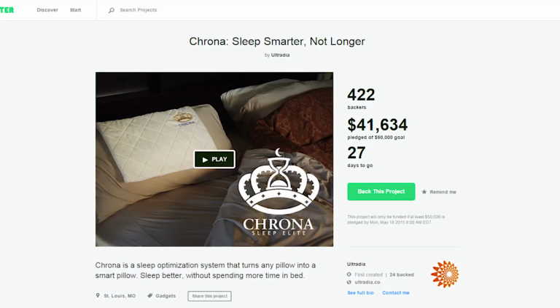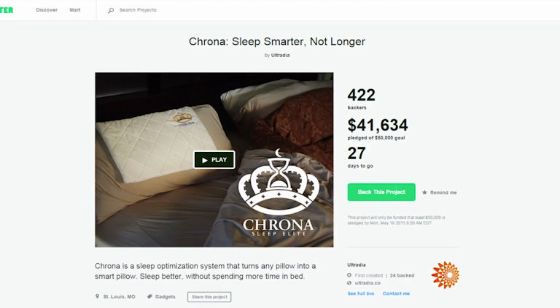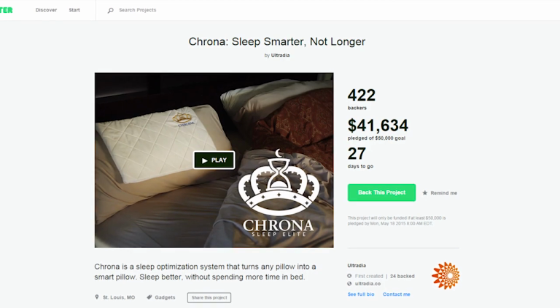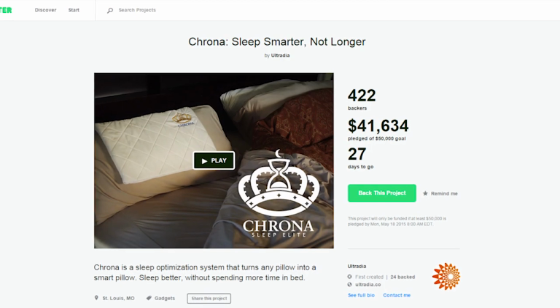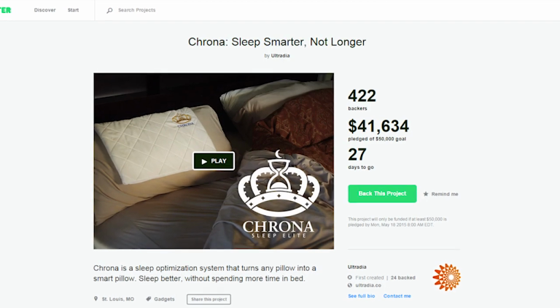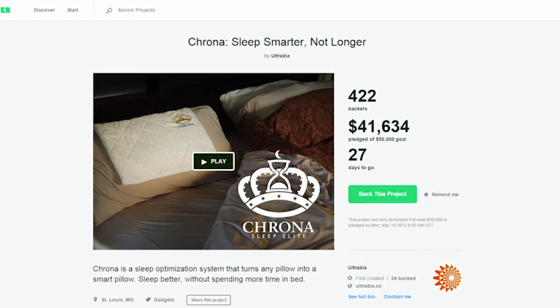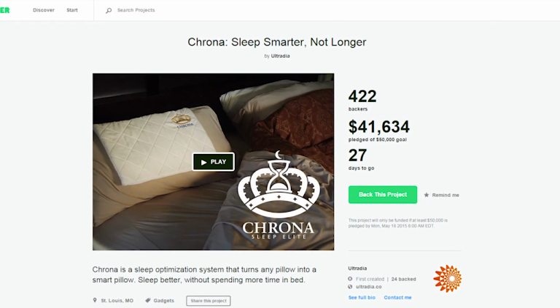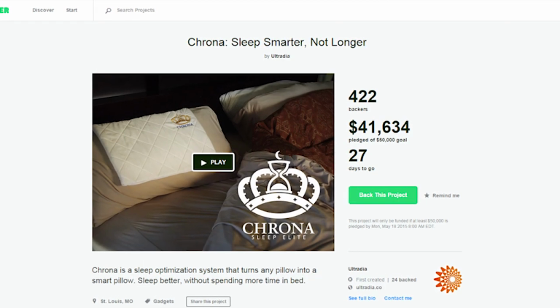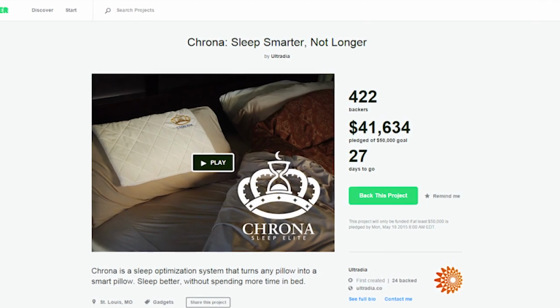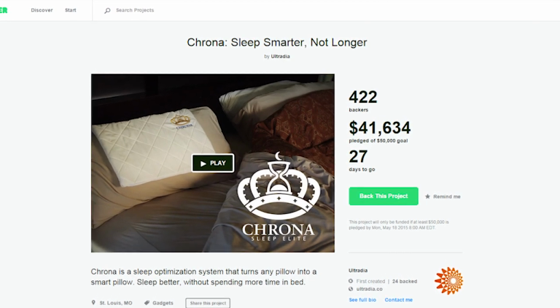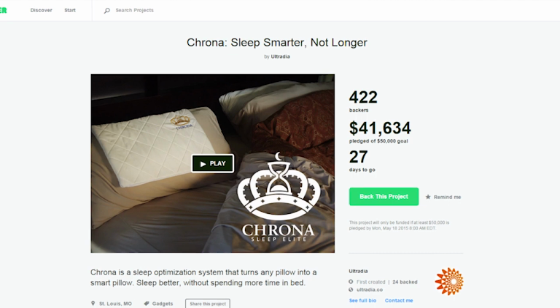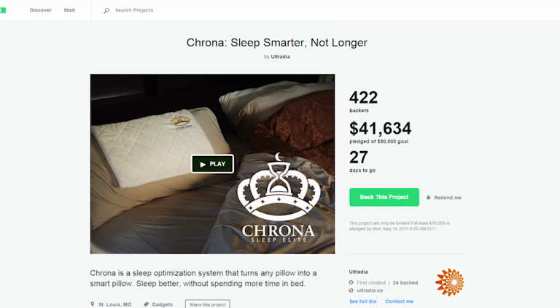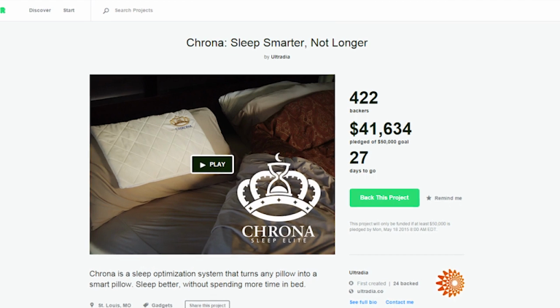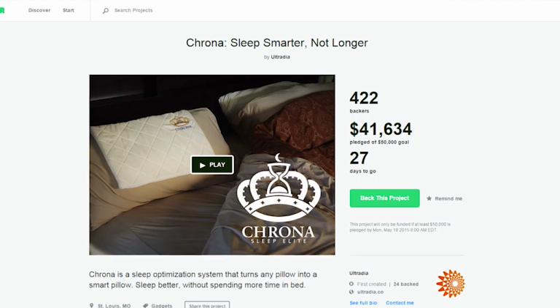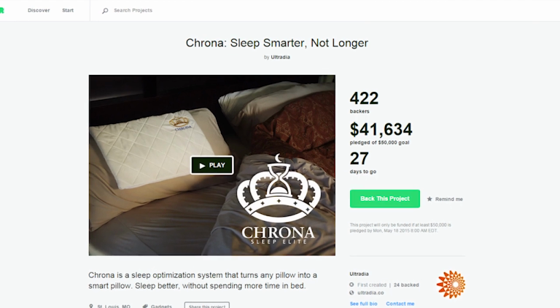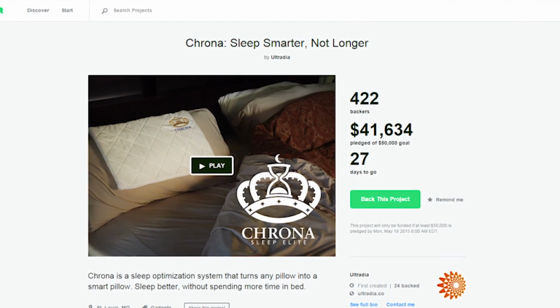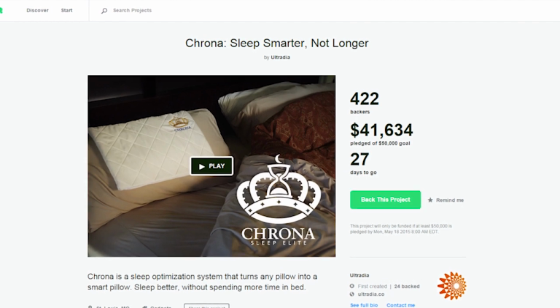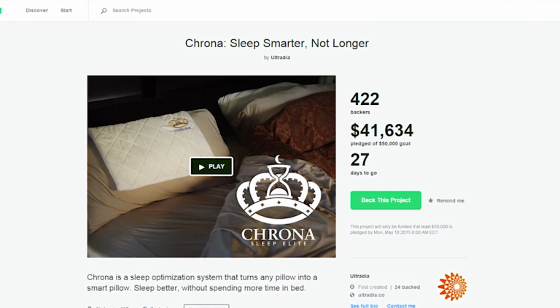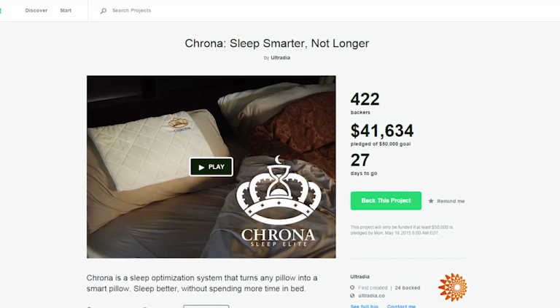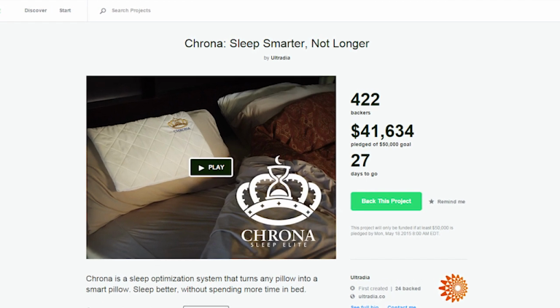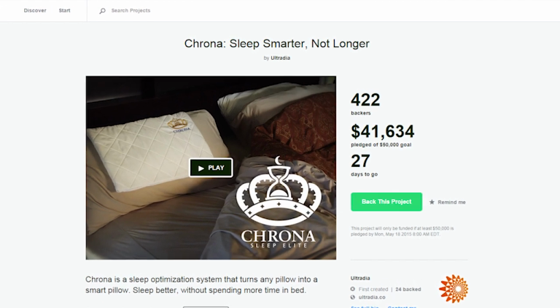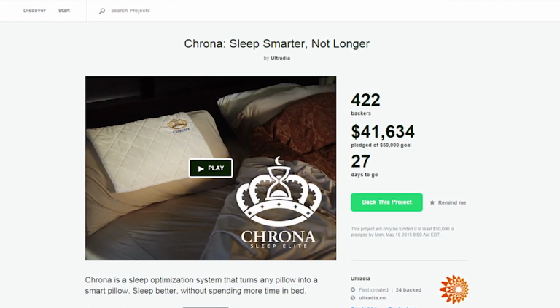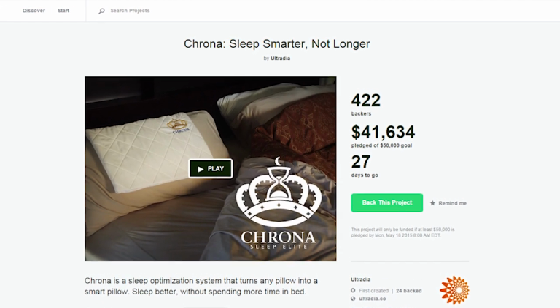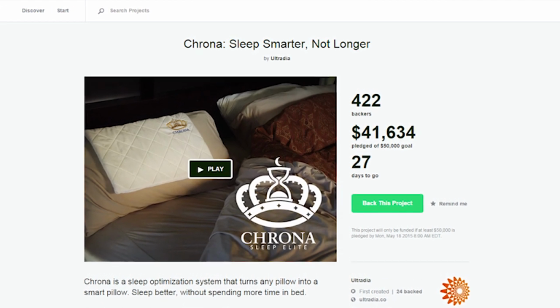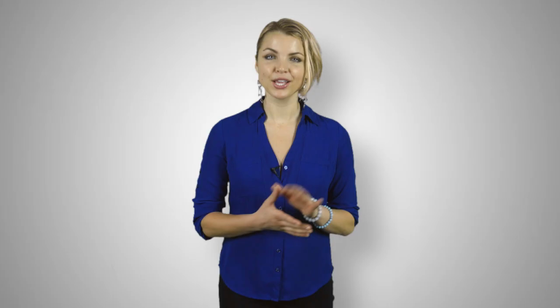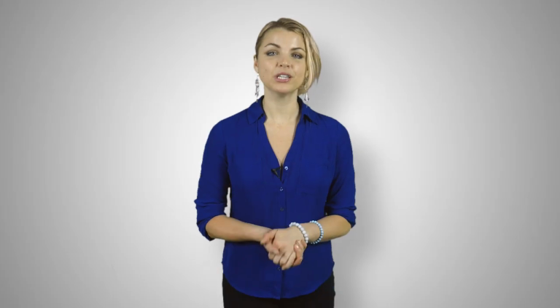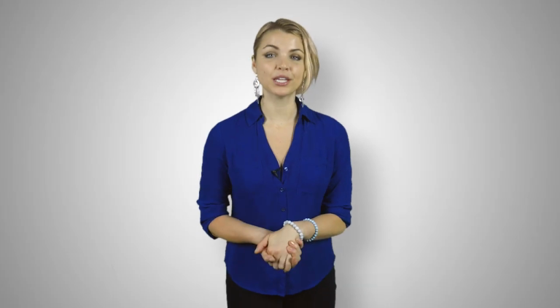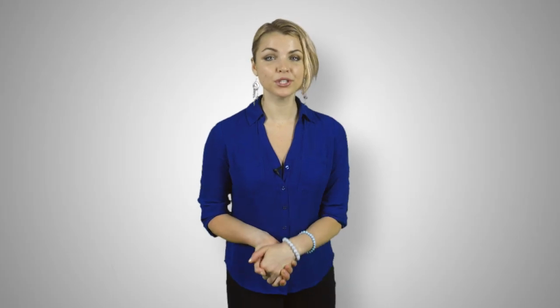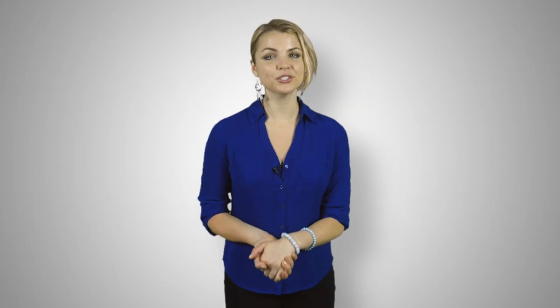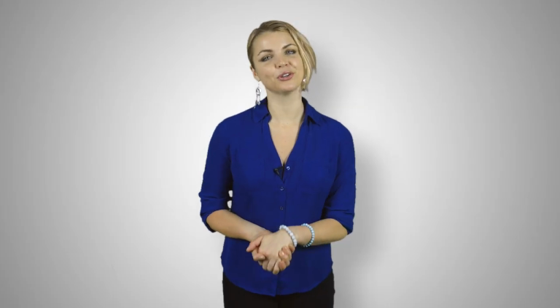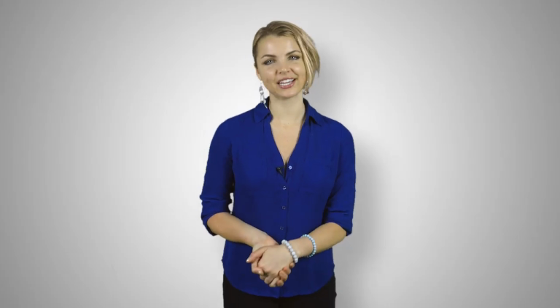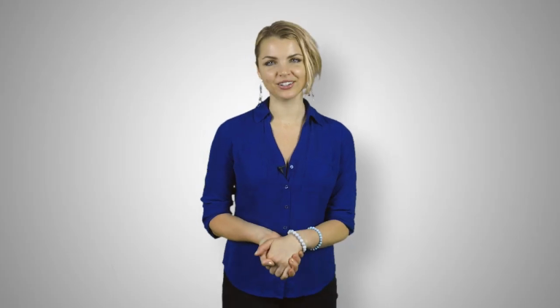If you want to be one of the first to try one out for yourself, head on over to the Kickstarter page where you can pre-order yours for $99. We'll leave a link below so you can check it out.